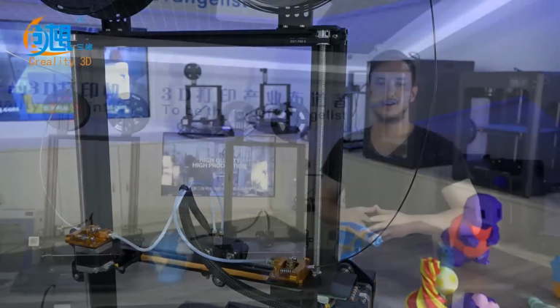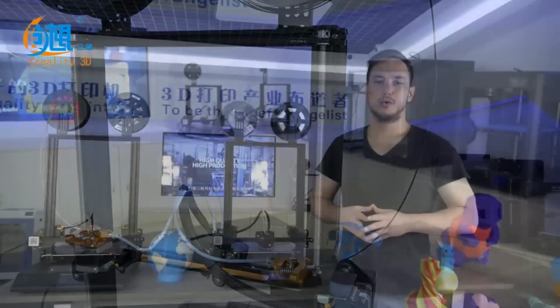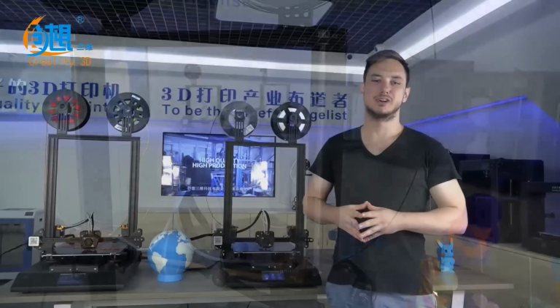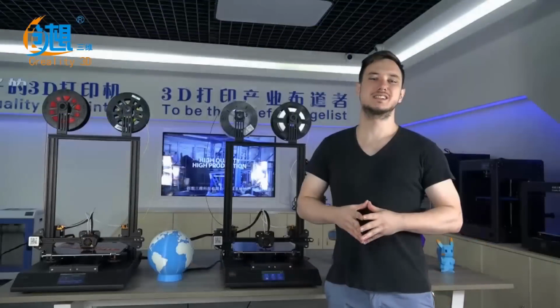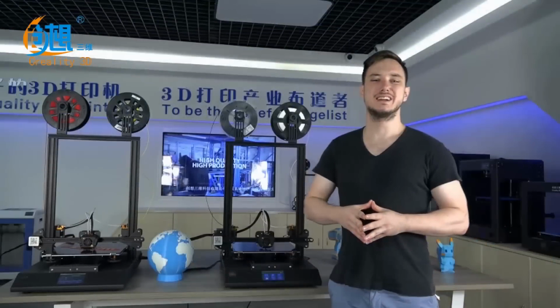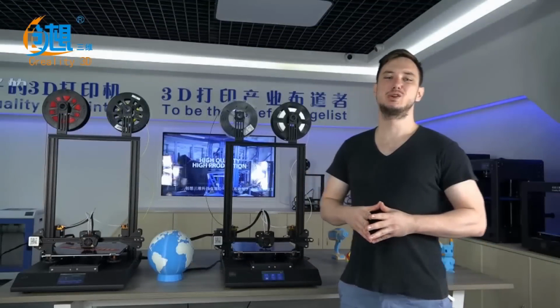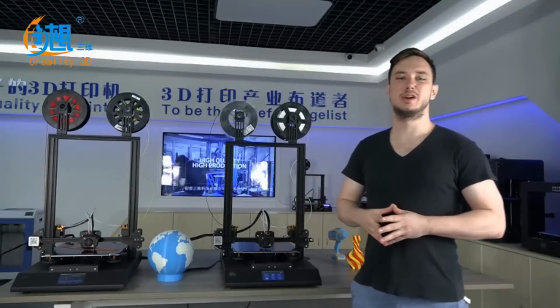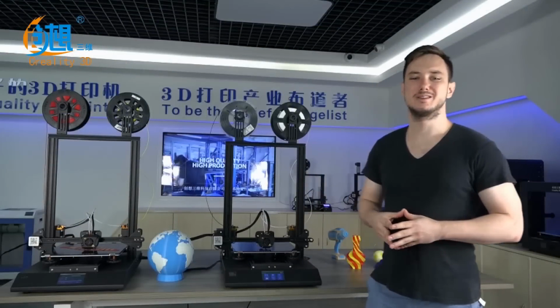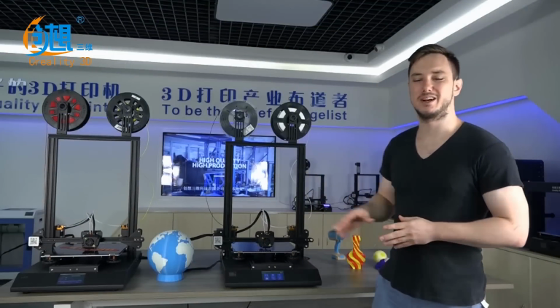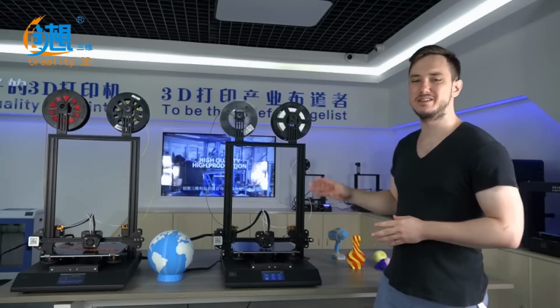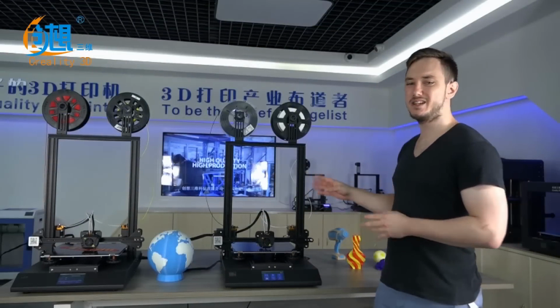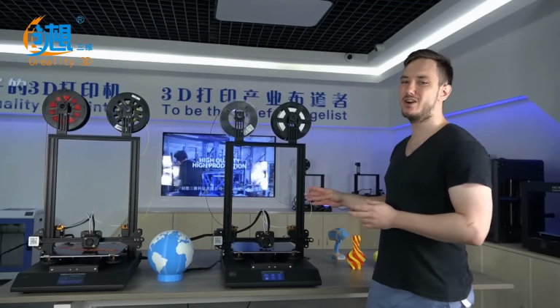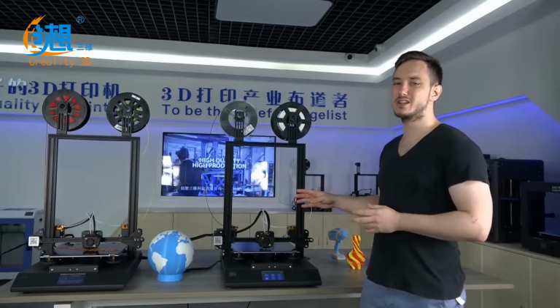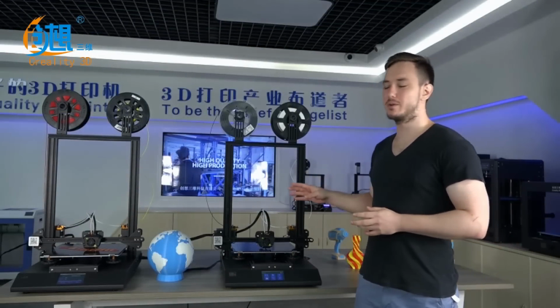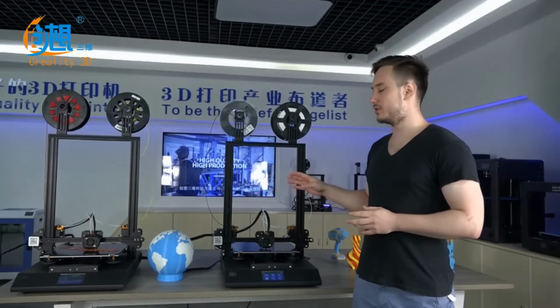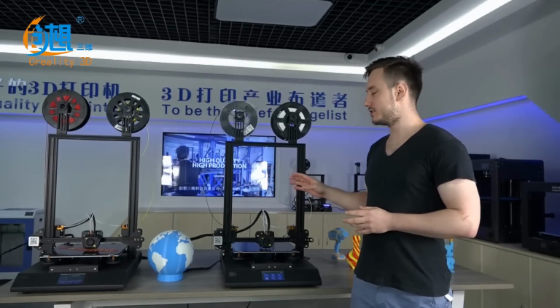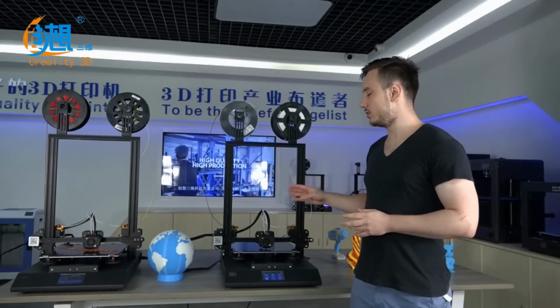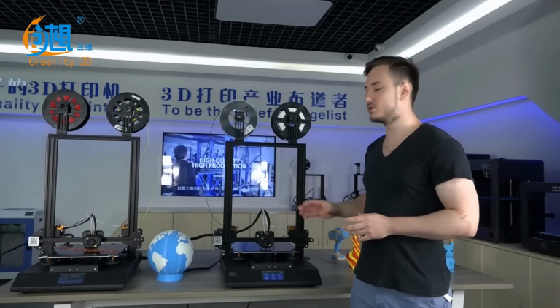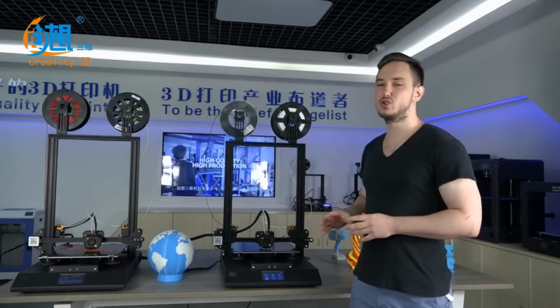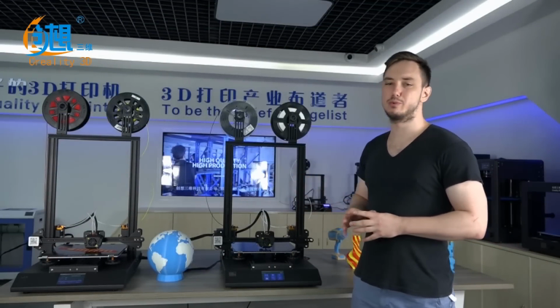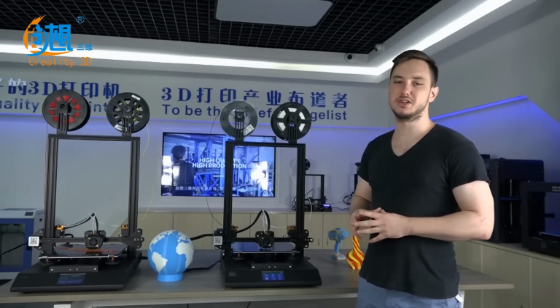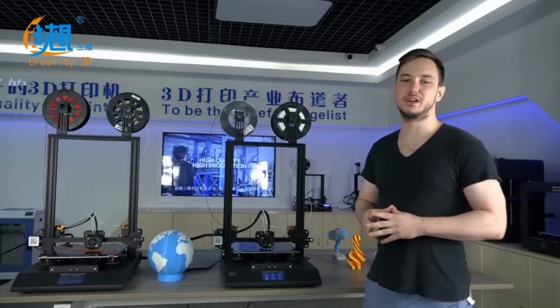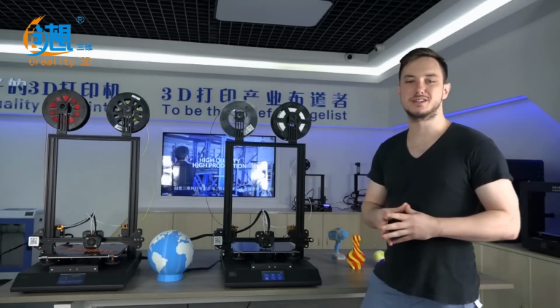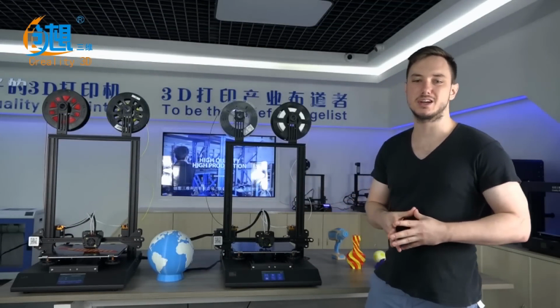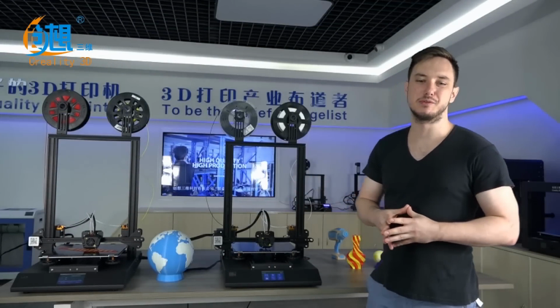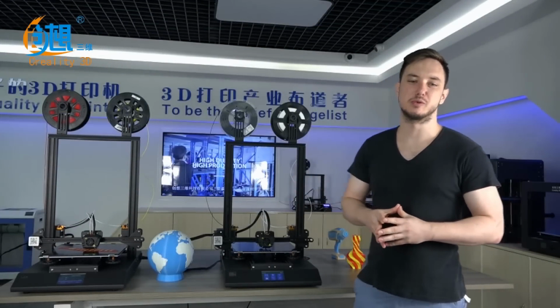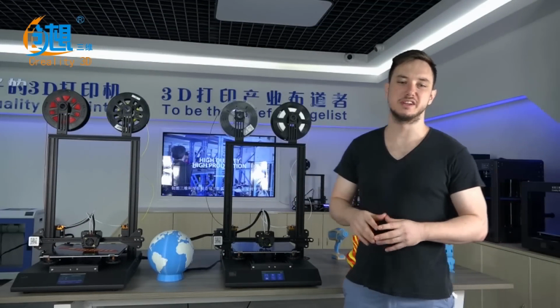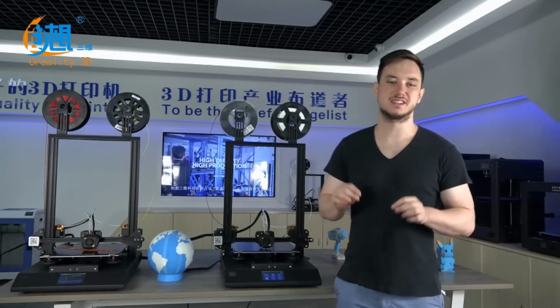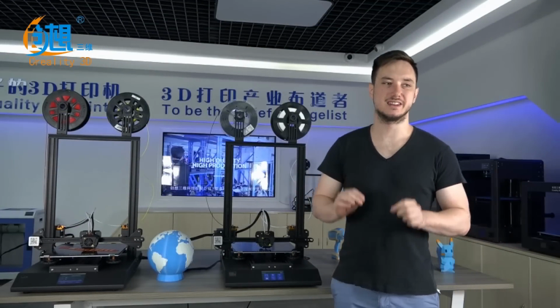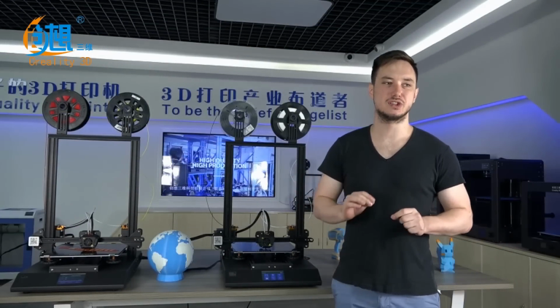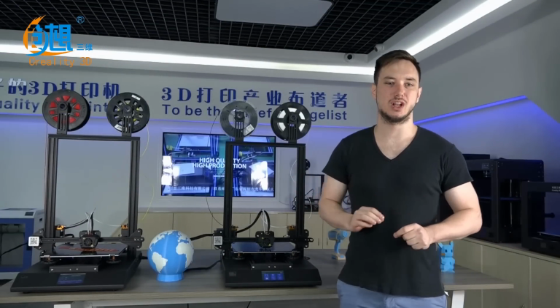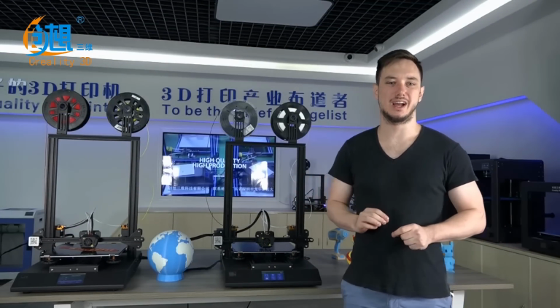We're excited to announce that our CRX dual extrusion printer is scheduled for release this July.